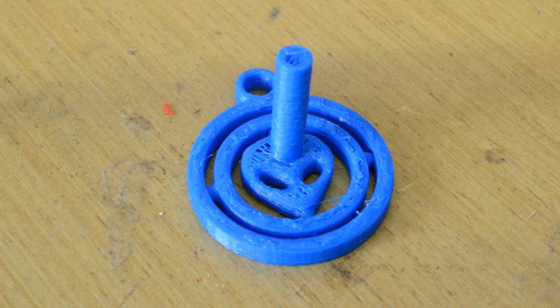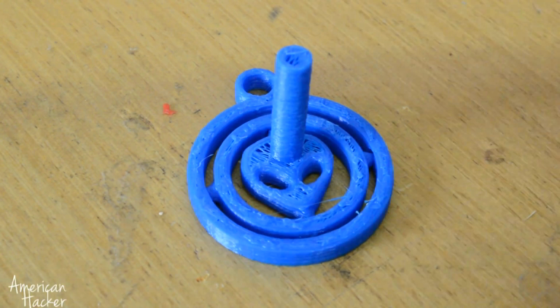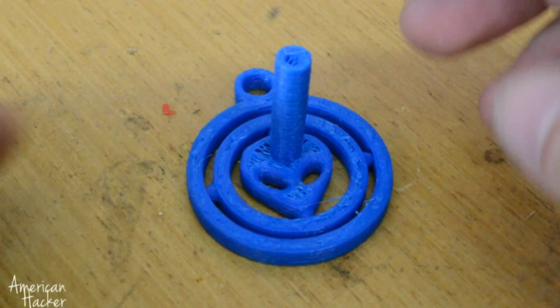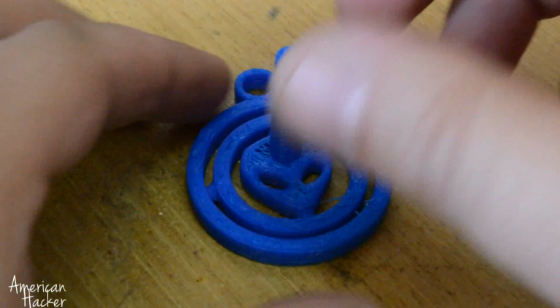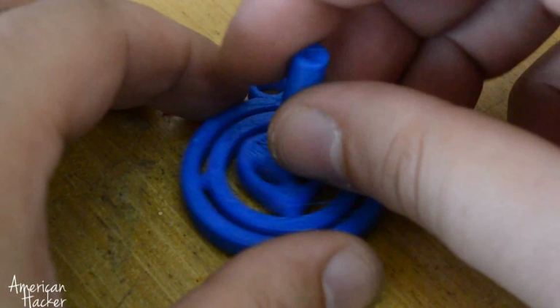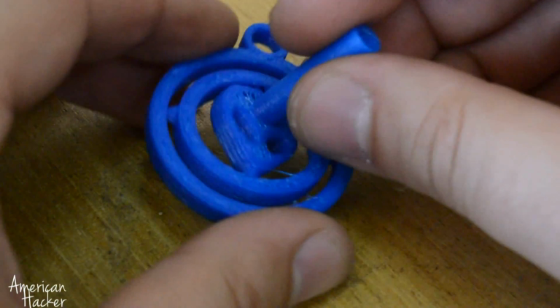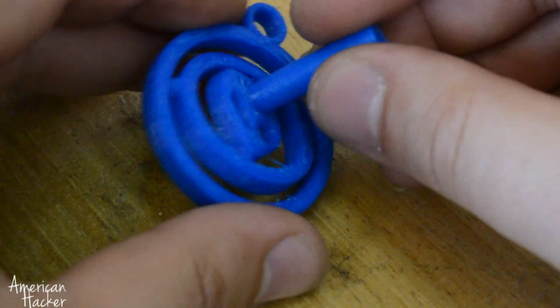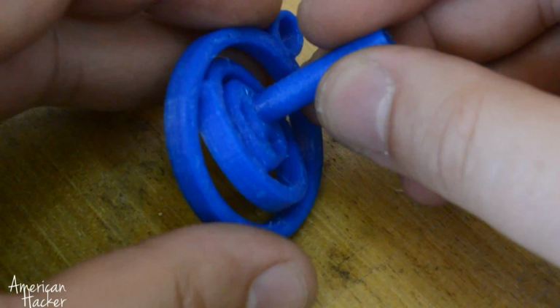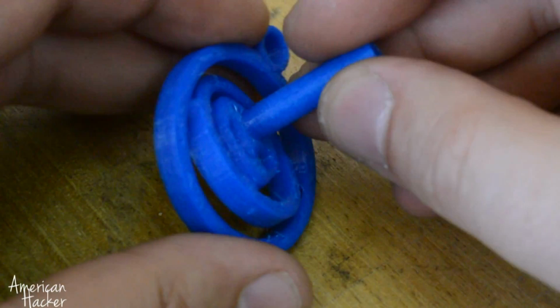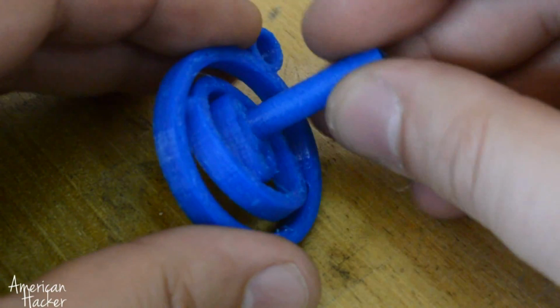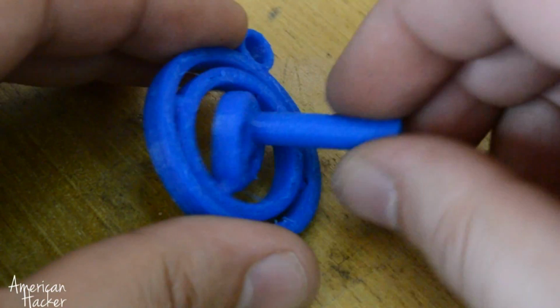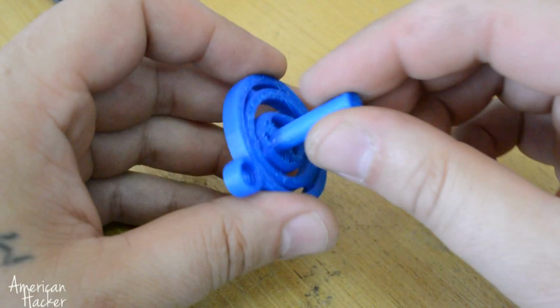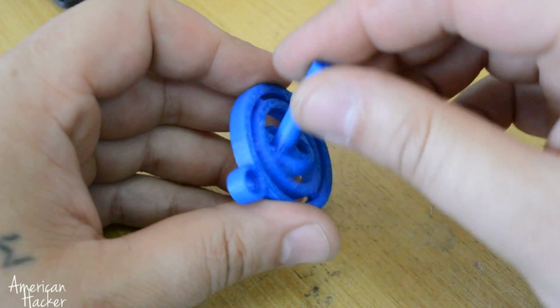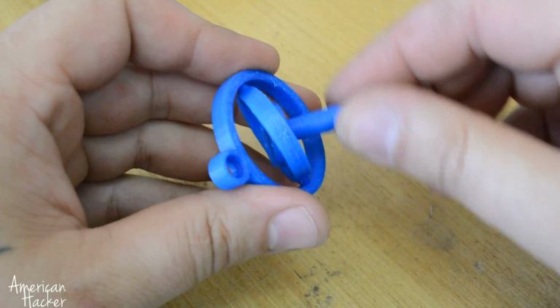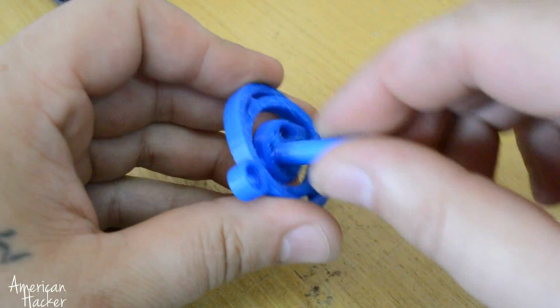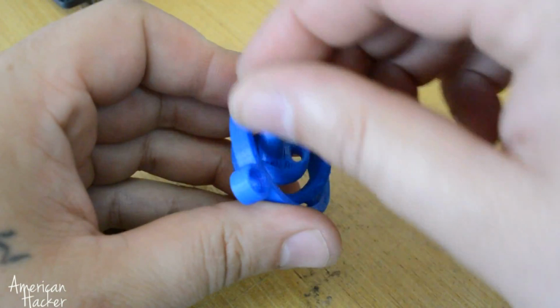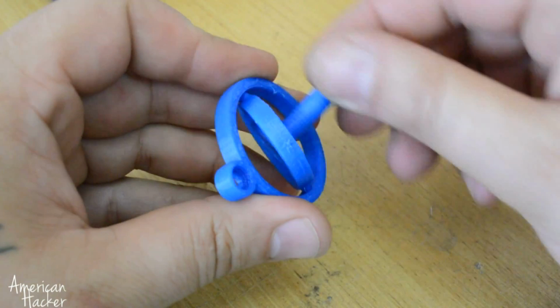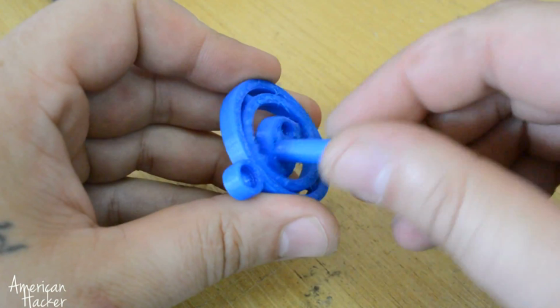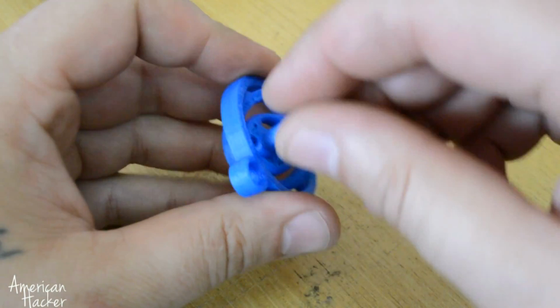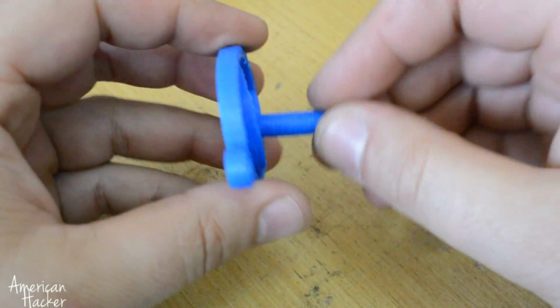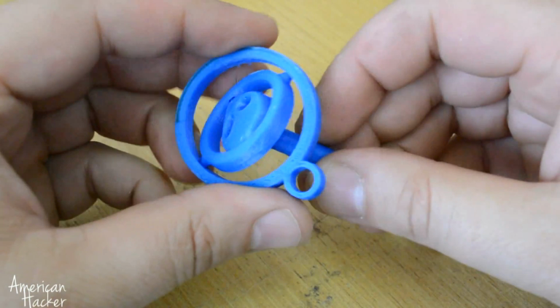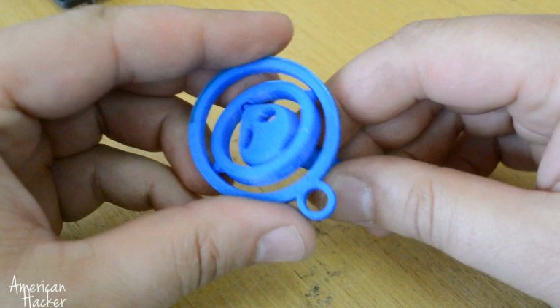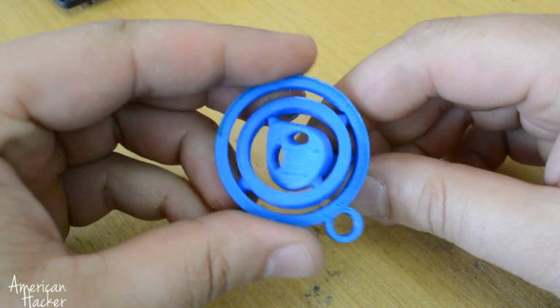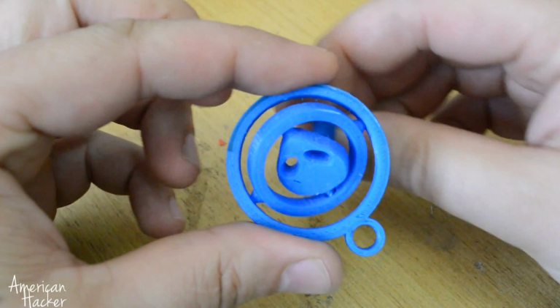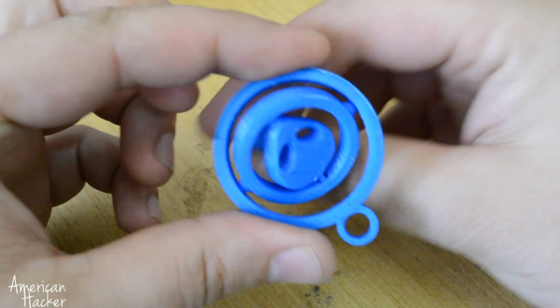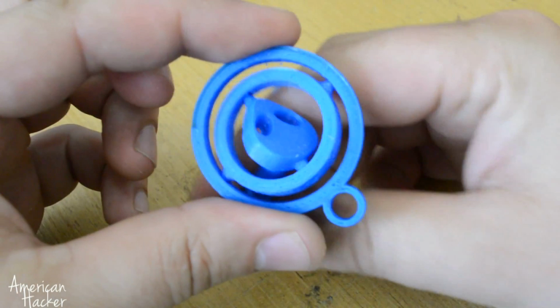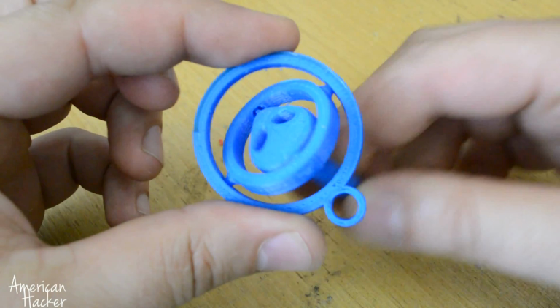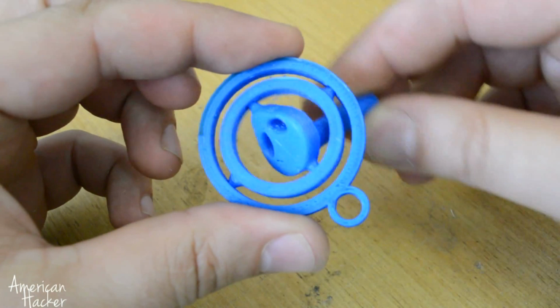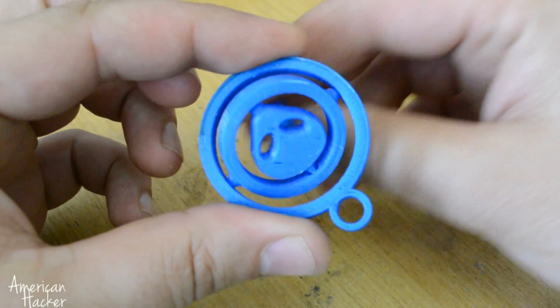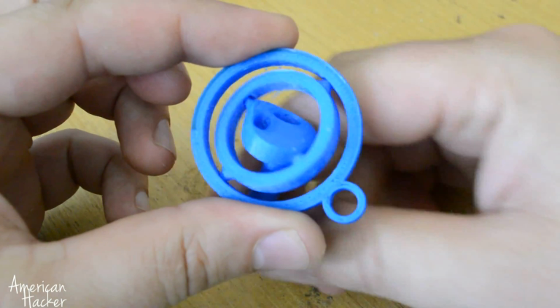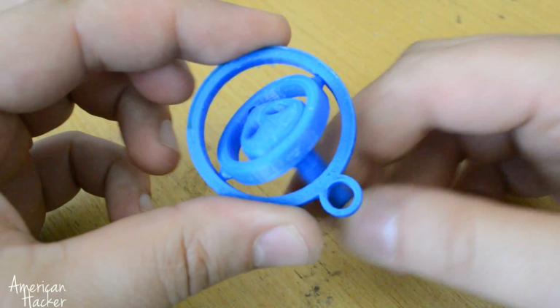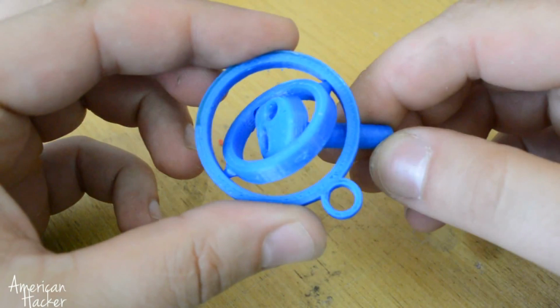Hello, HawkTubers. Today I'm gonna show you how I made my camera gimbal for an action camera. Let's start.